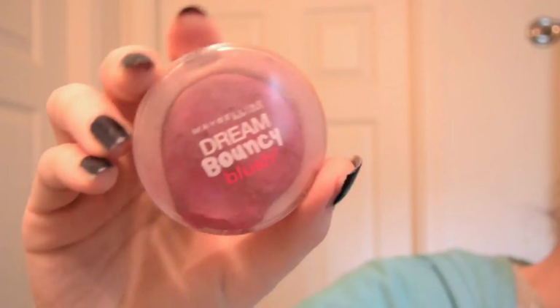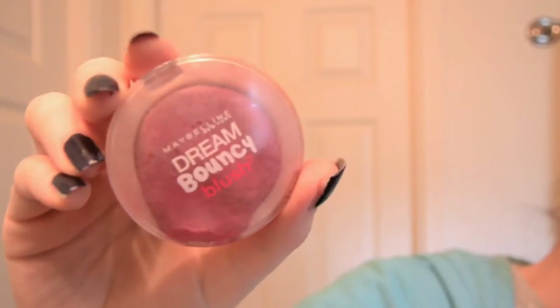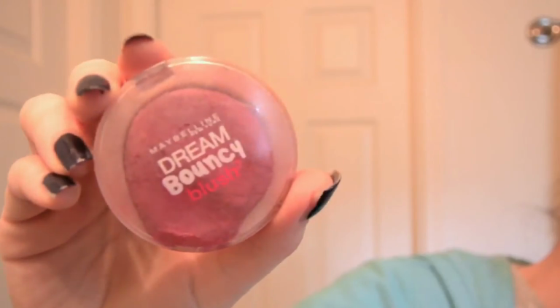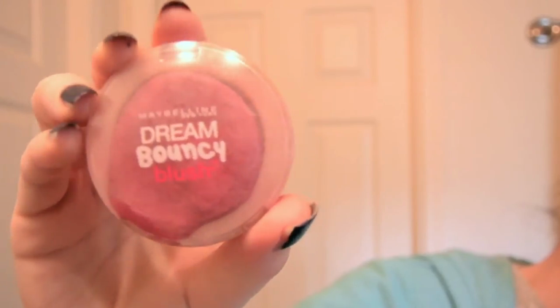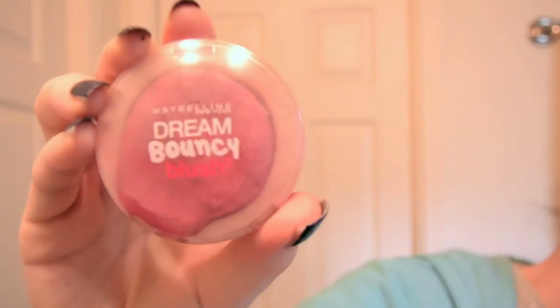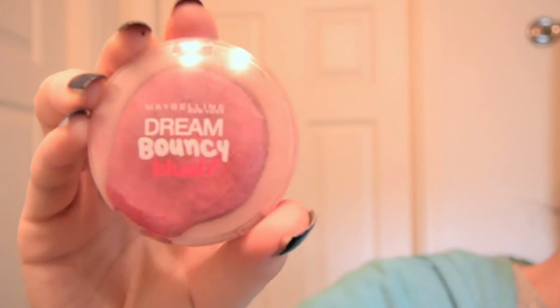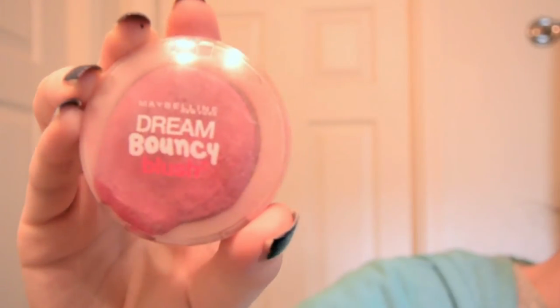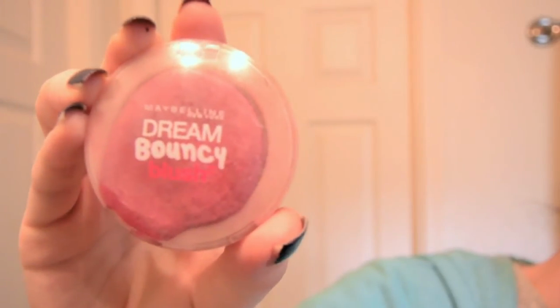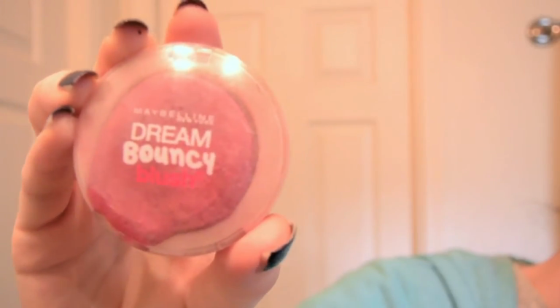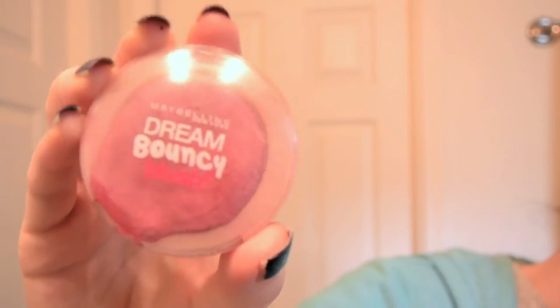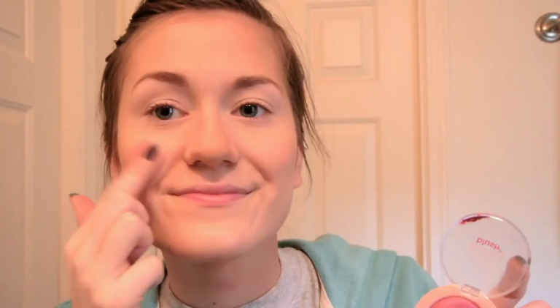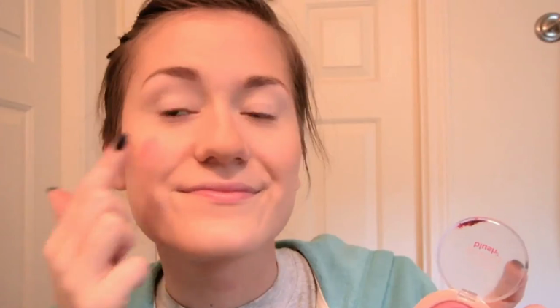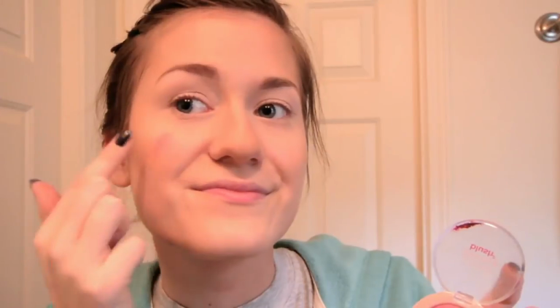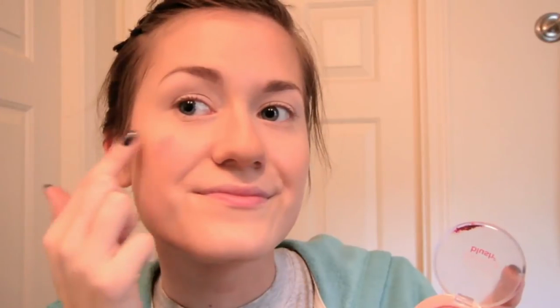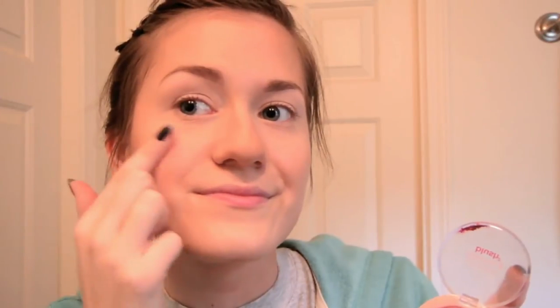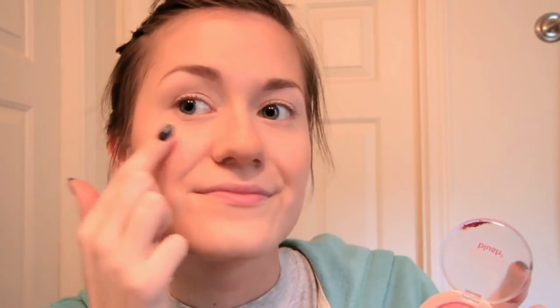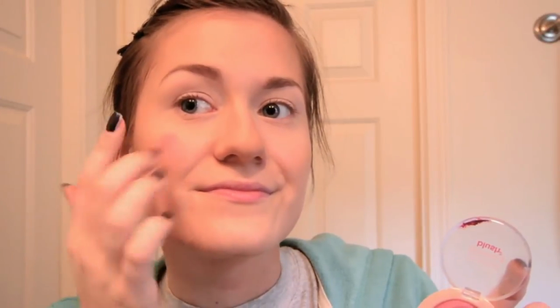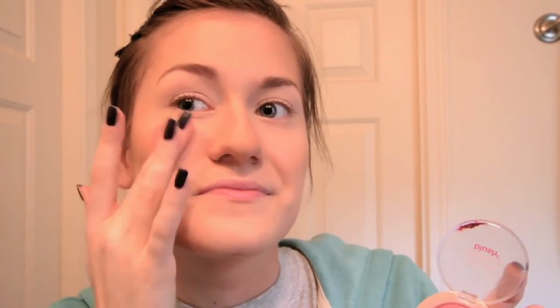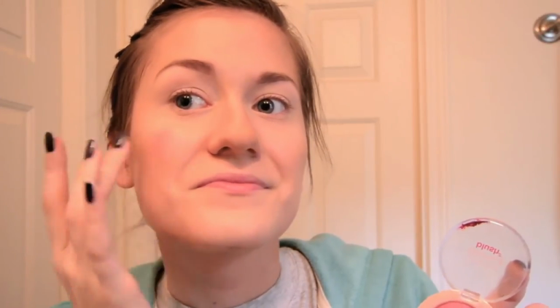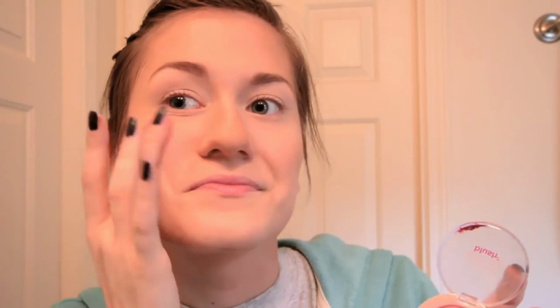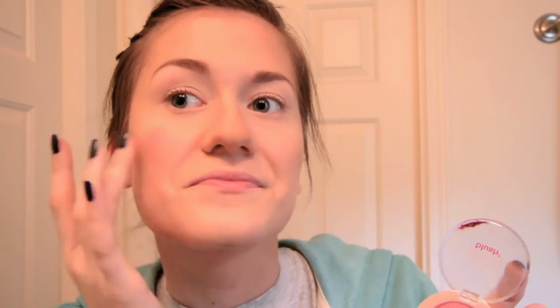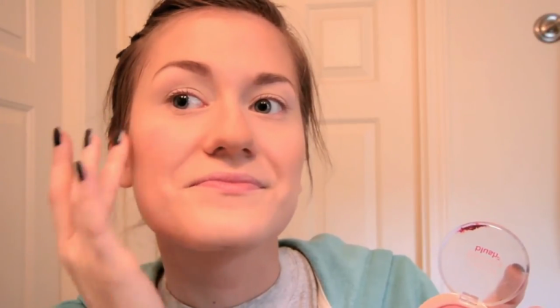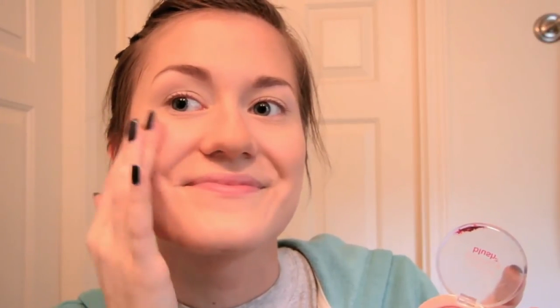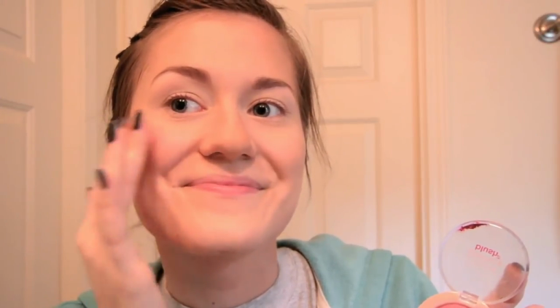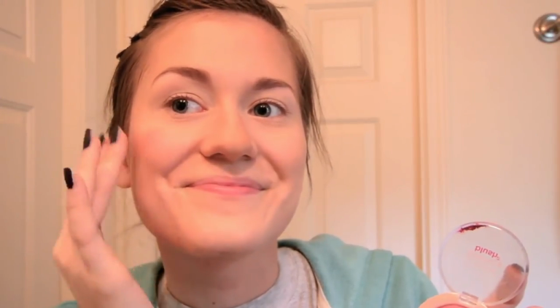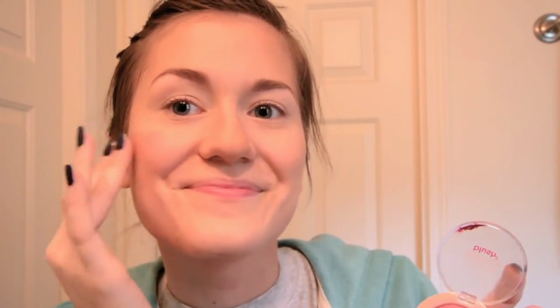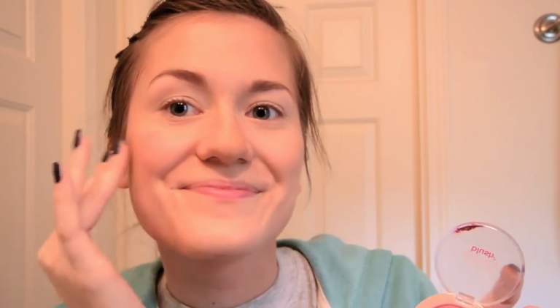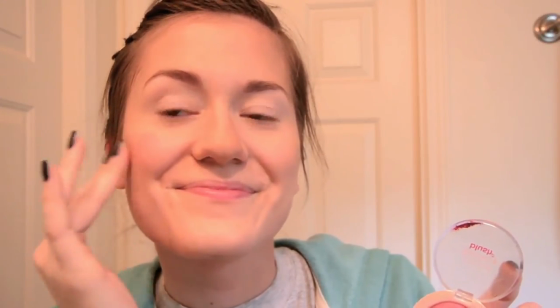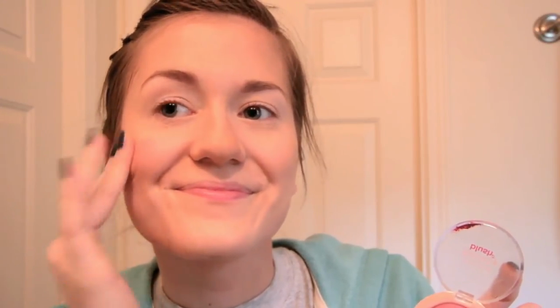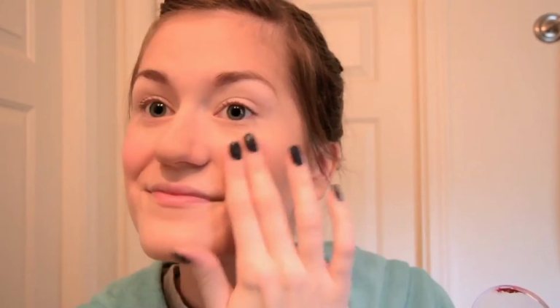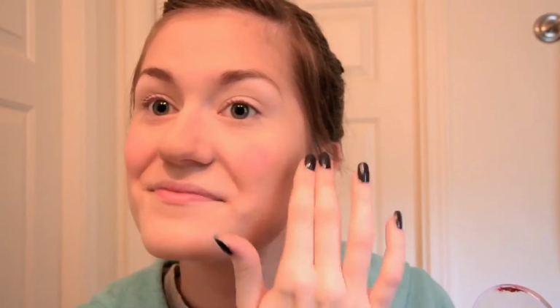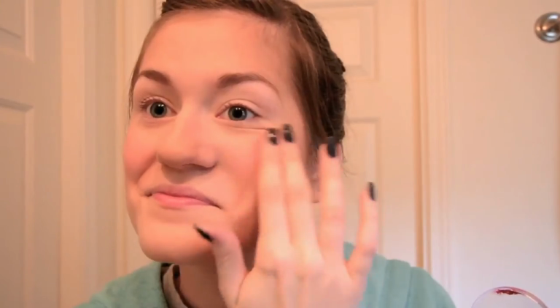I then am going in with the Maybelline Dream Bouncy Blush in the shade Plum Wine, and I'm applying it on the apples of my cheeks.